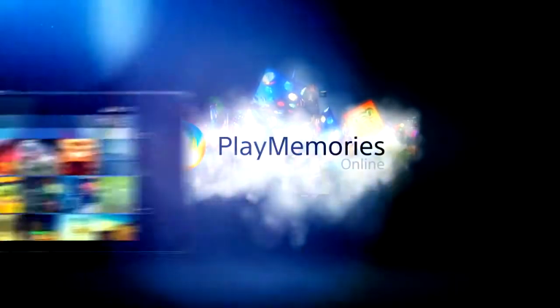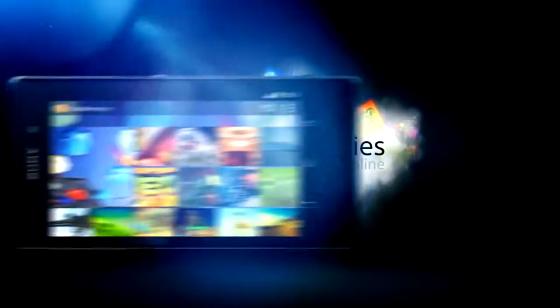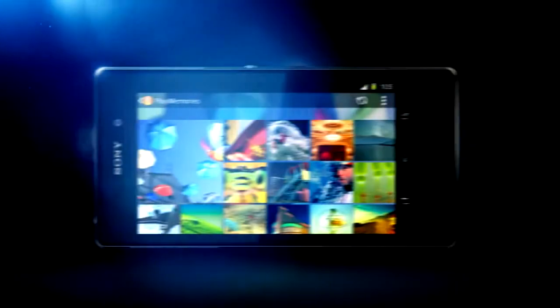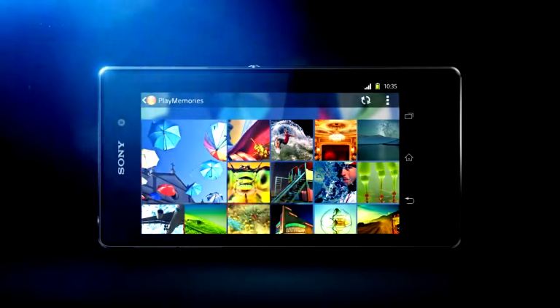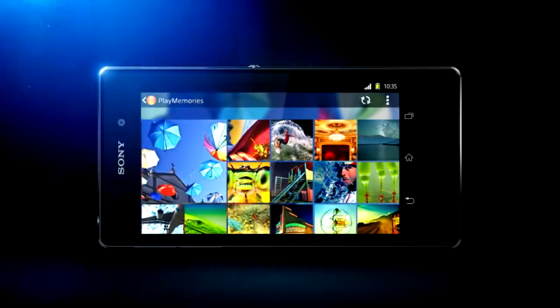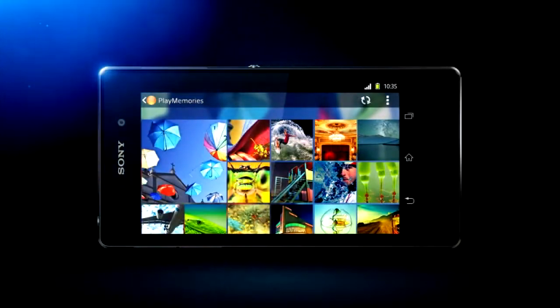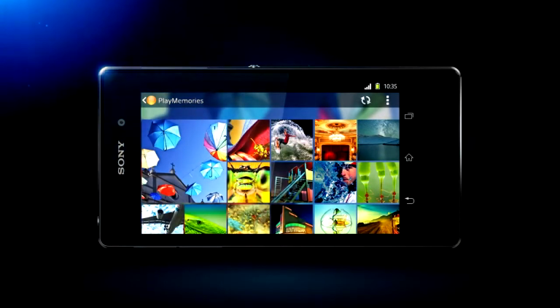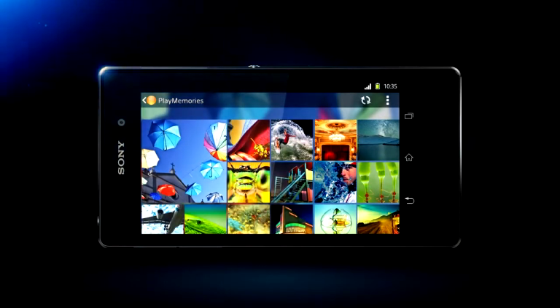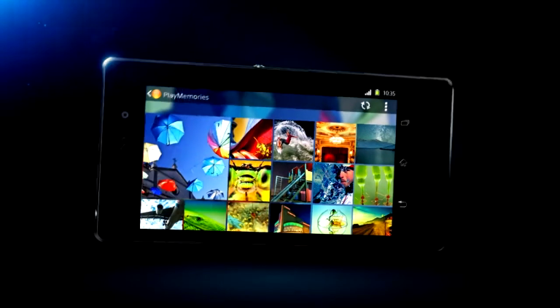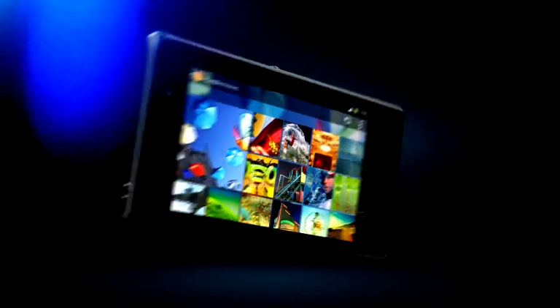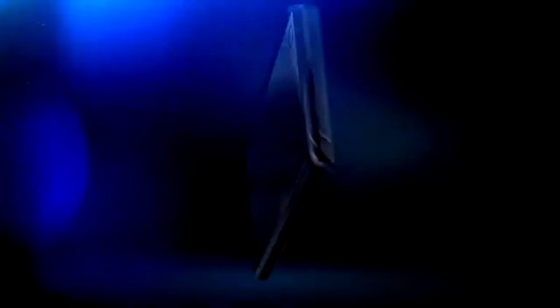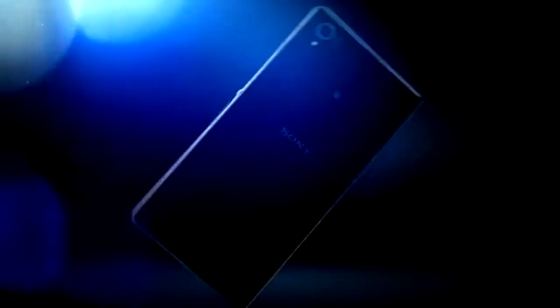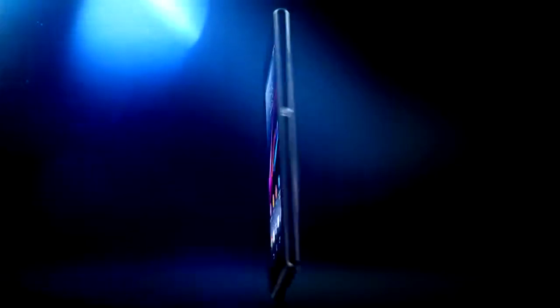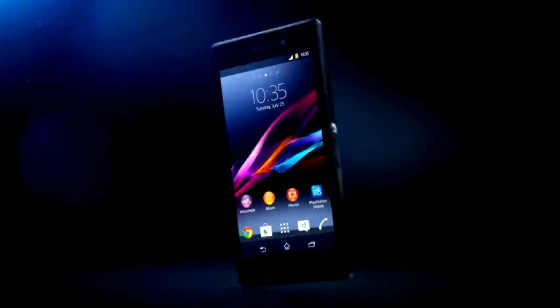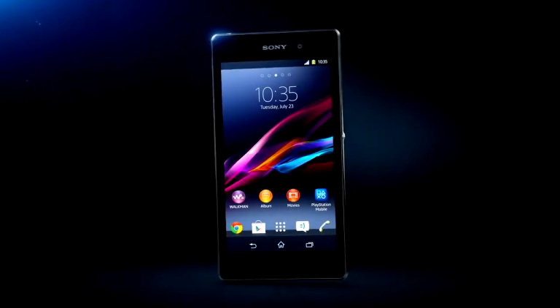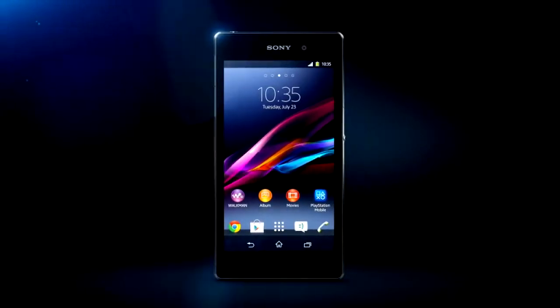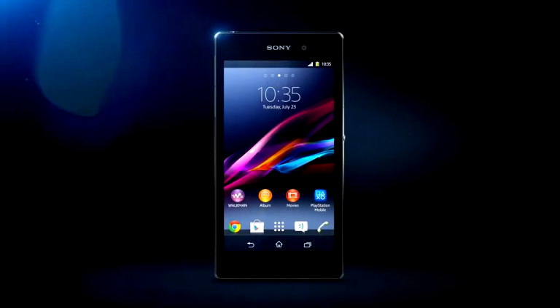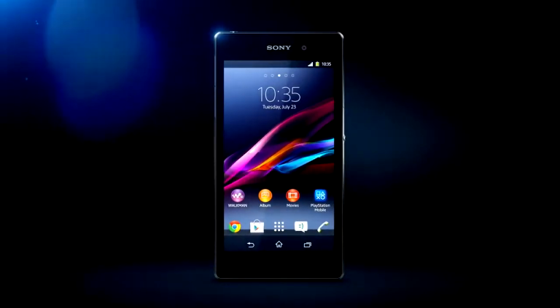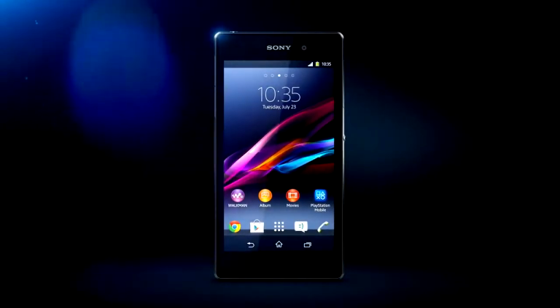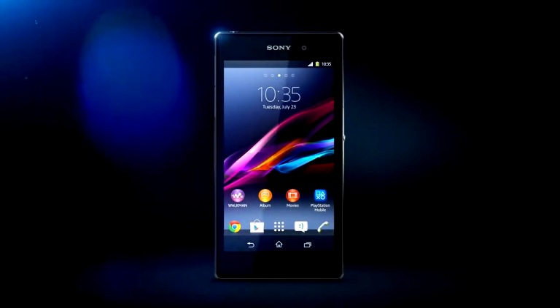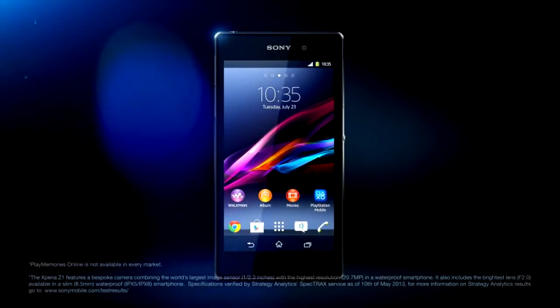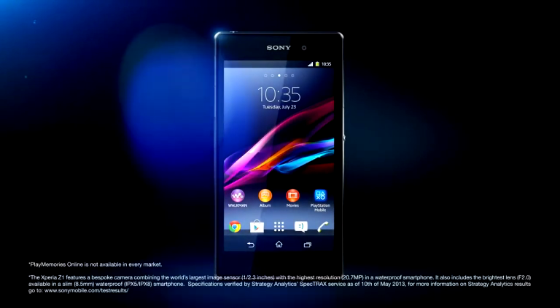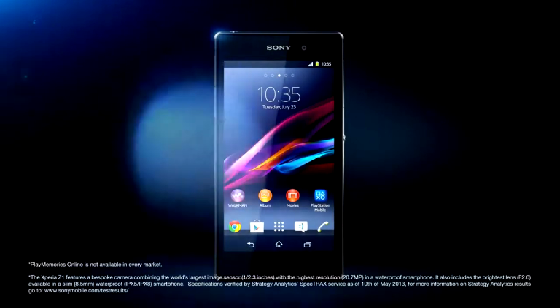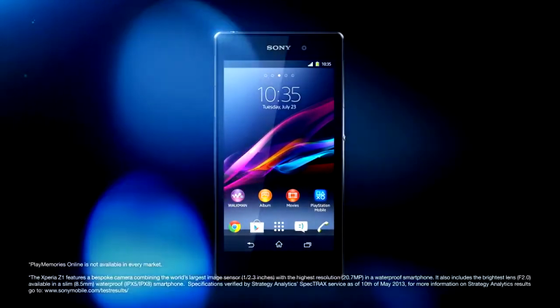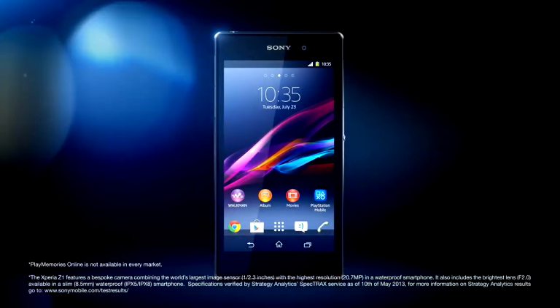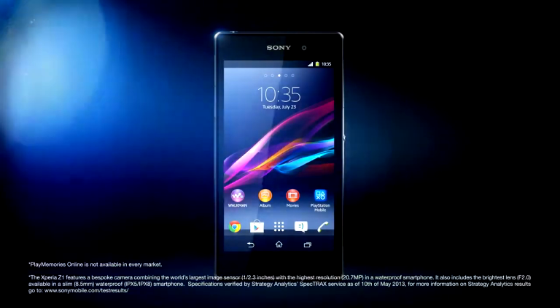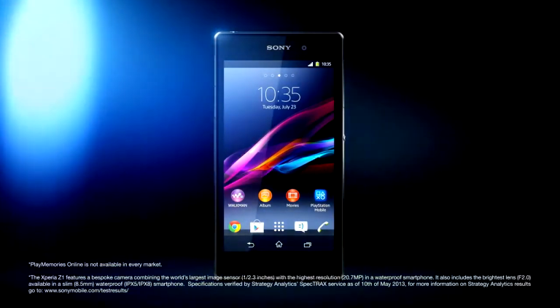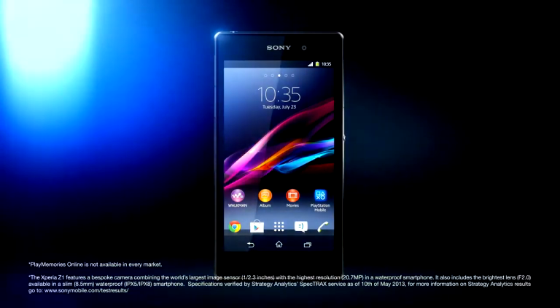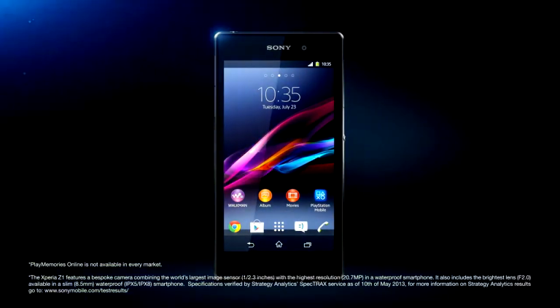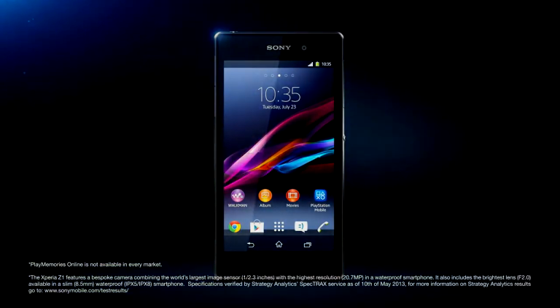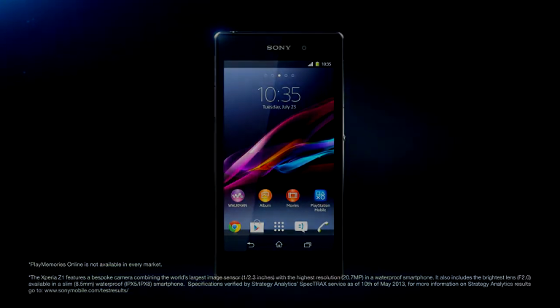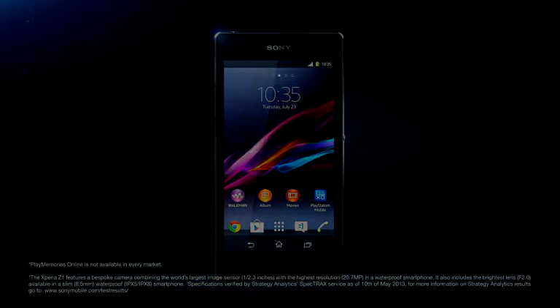Unlimited upload and free of charge. Xperia Z1 — the world's best camera in a waterproof smartphone.